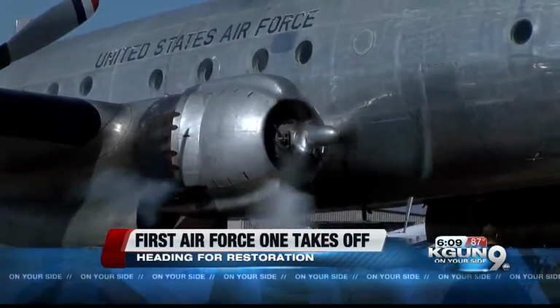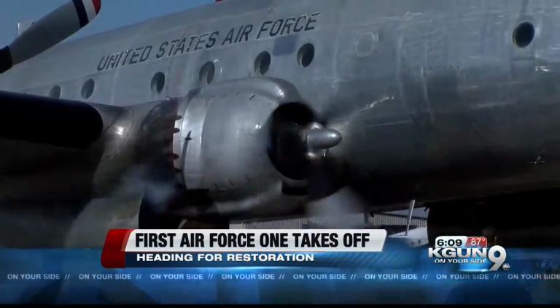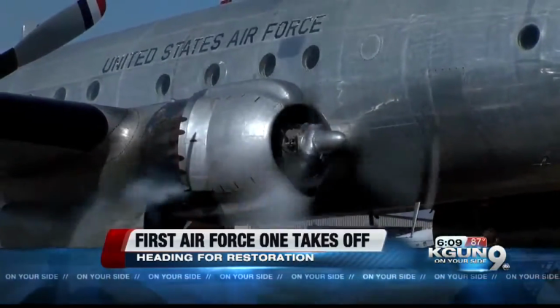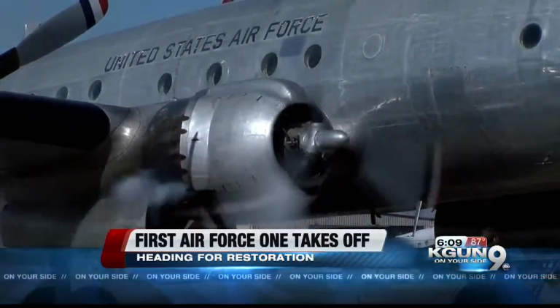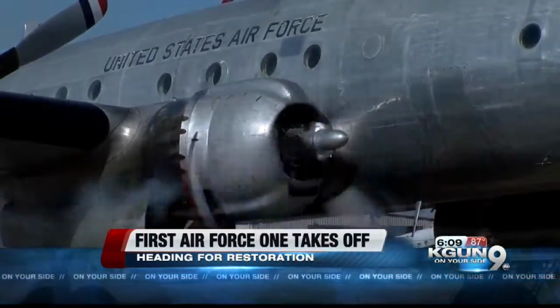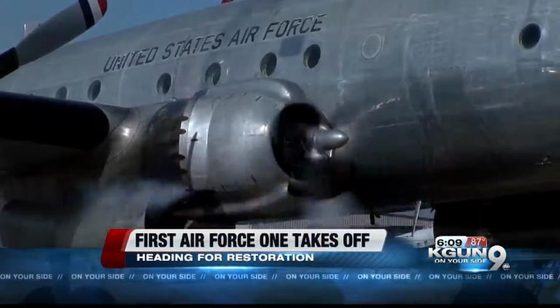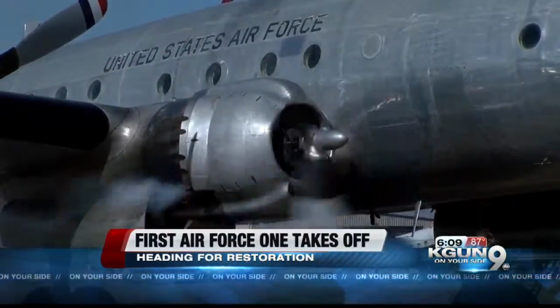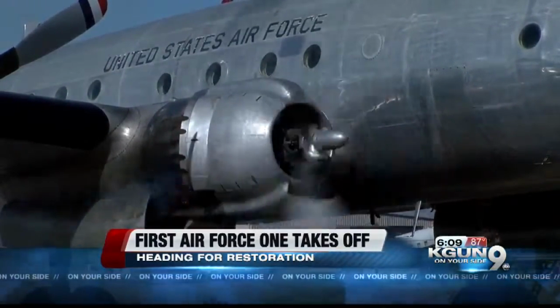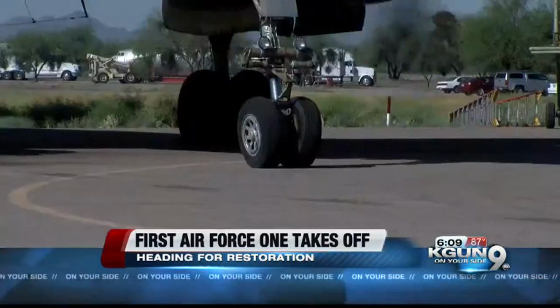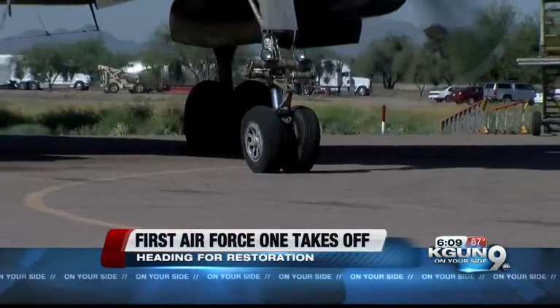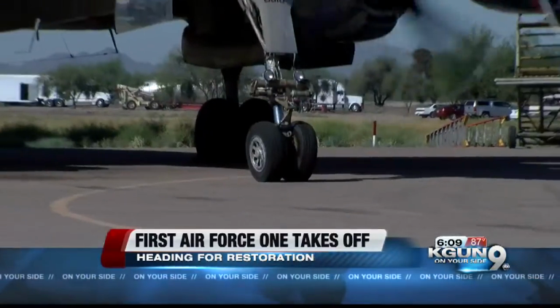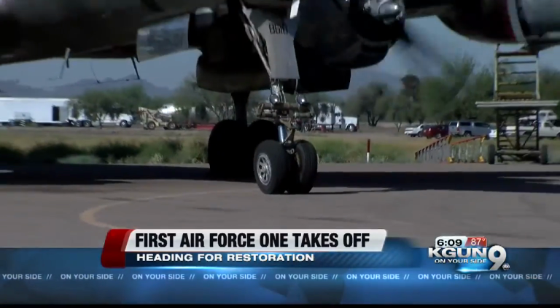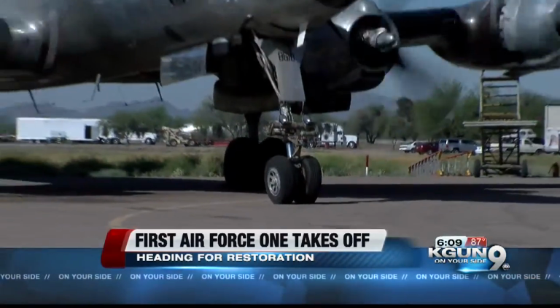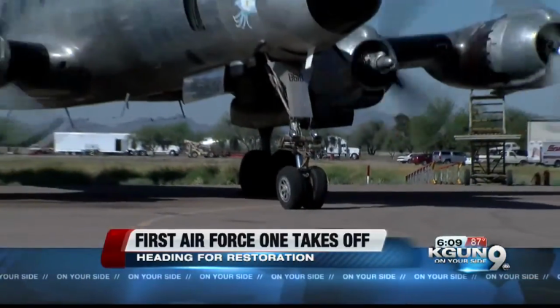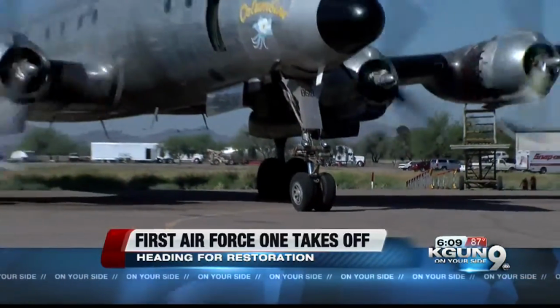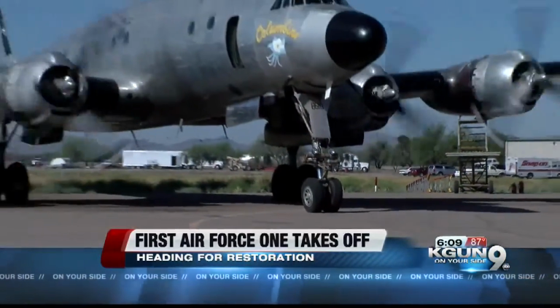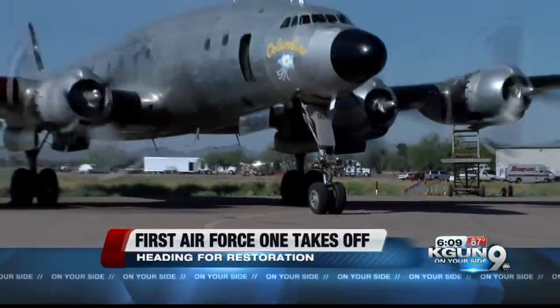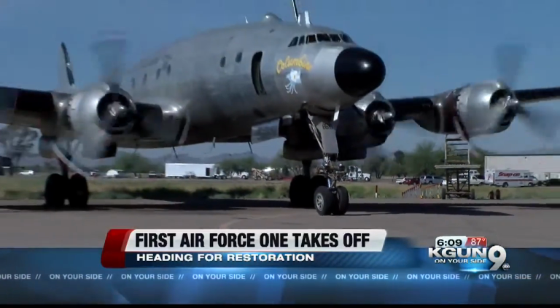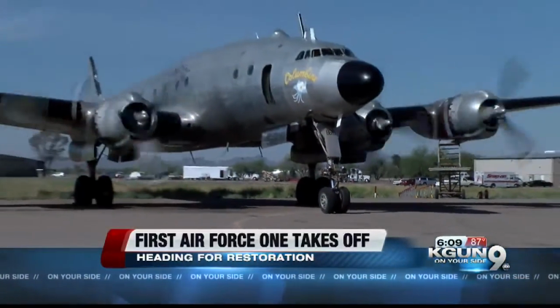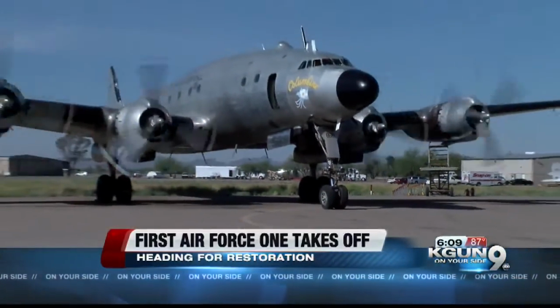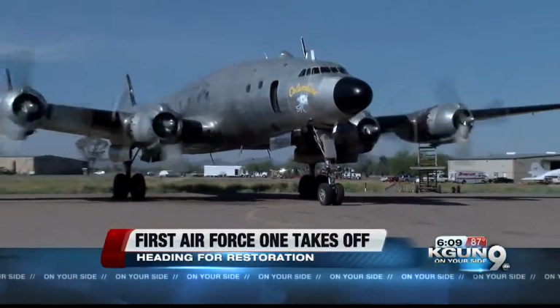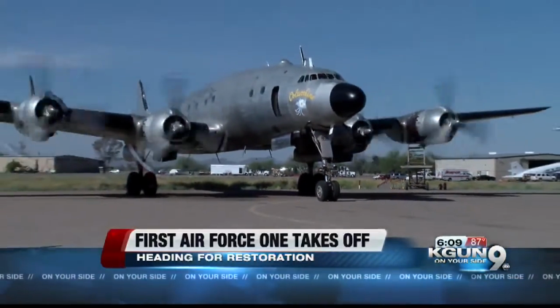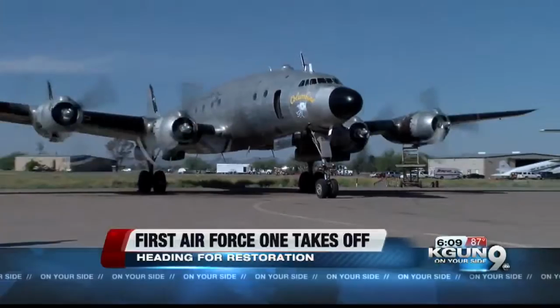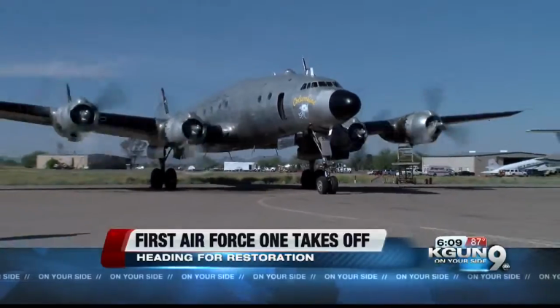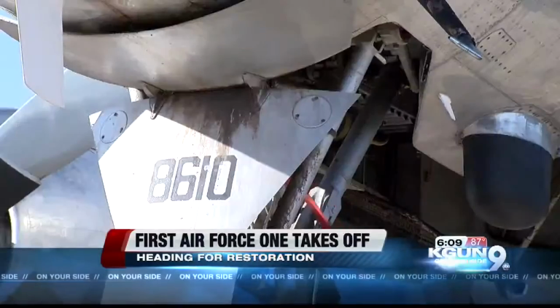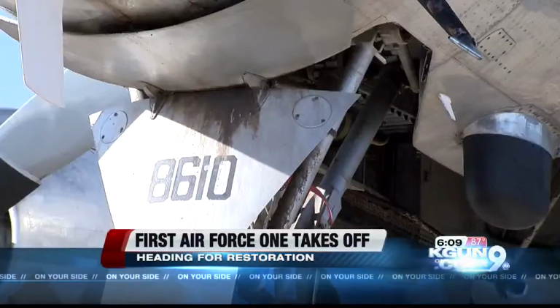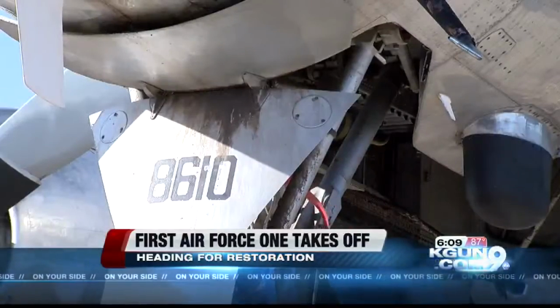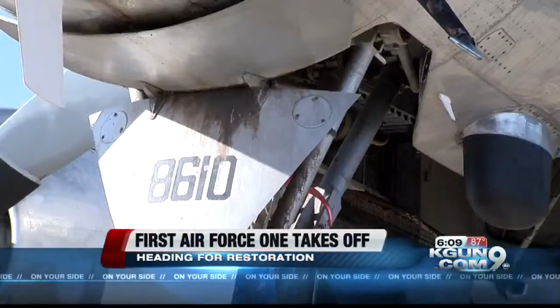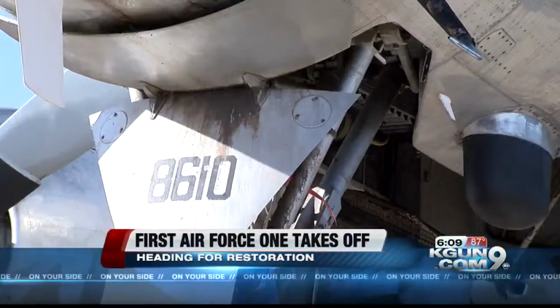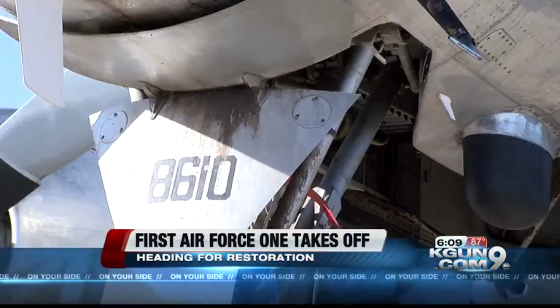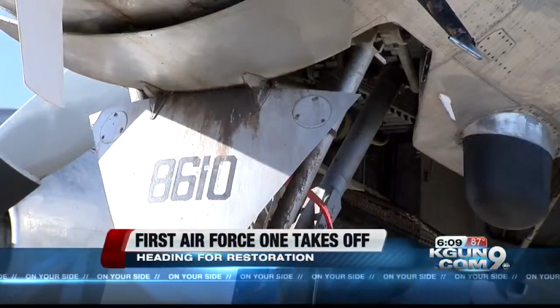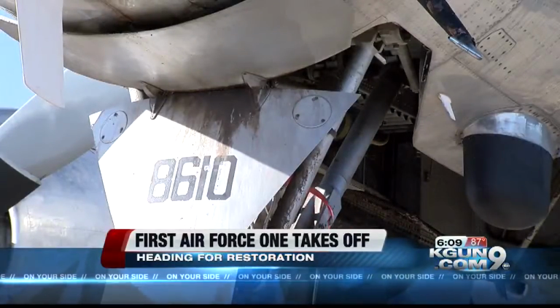Now, decades later, it's ready to fly again. Crews spent a full year repairing the engines and controls.